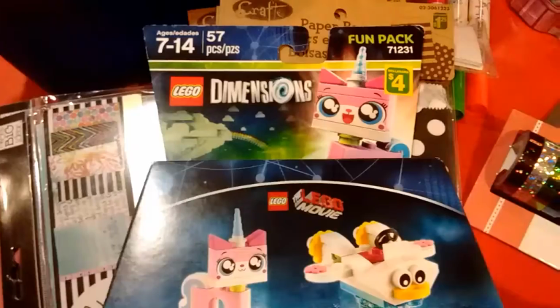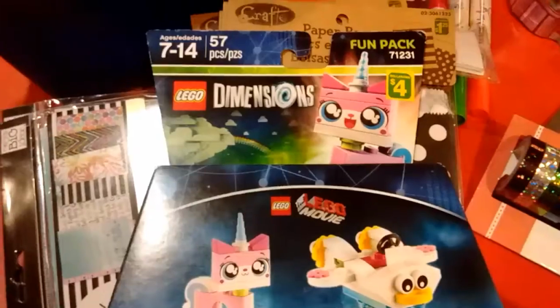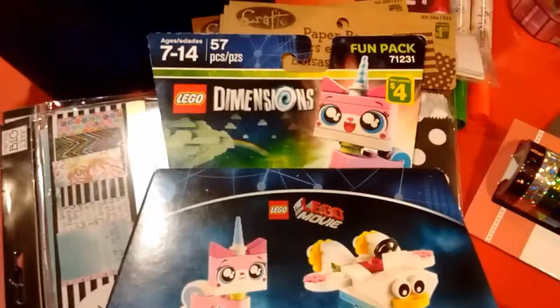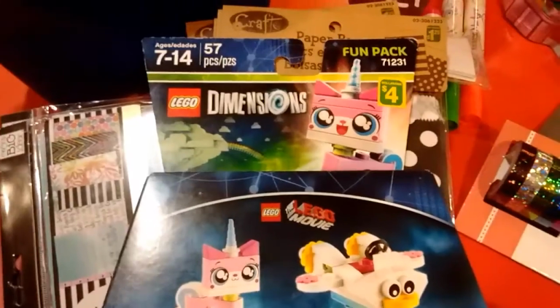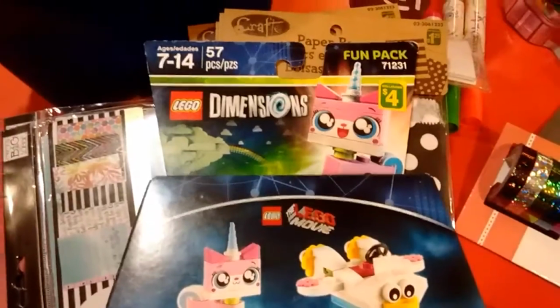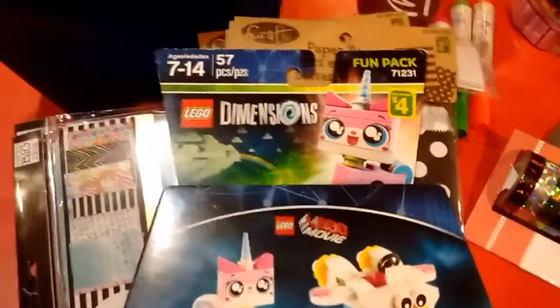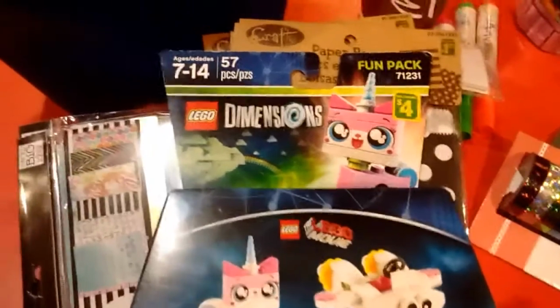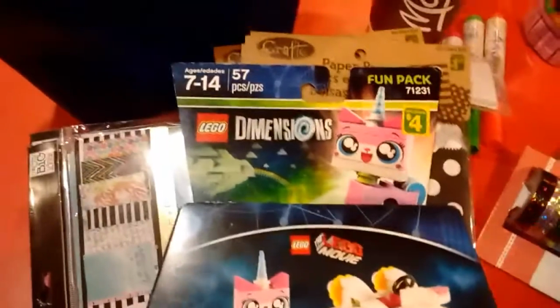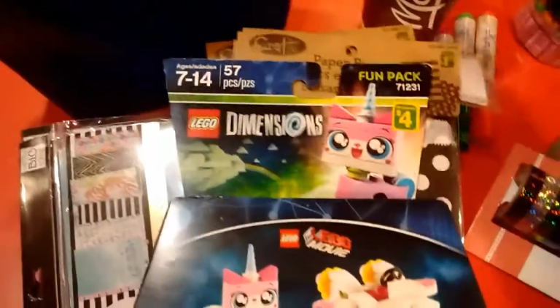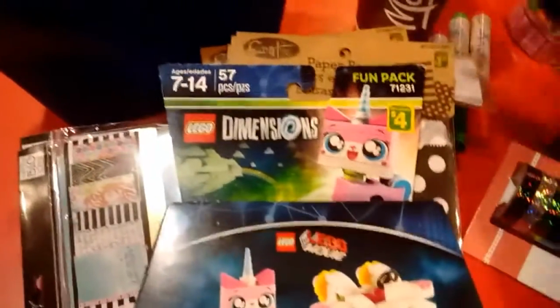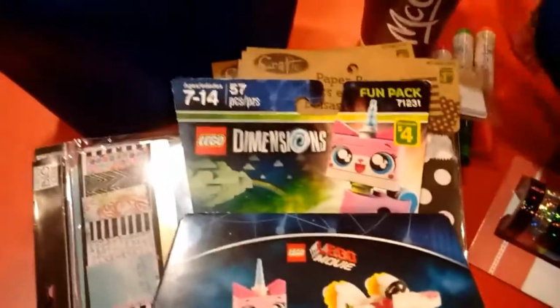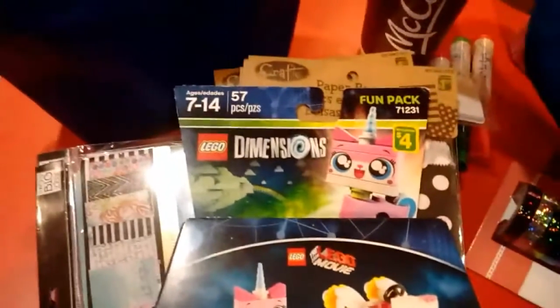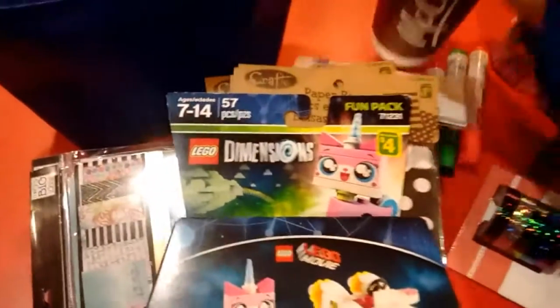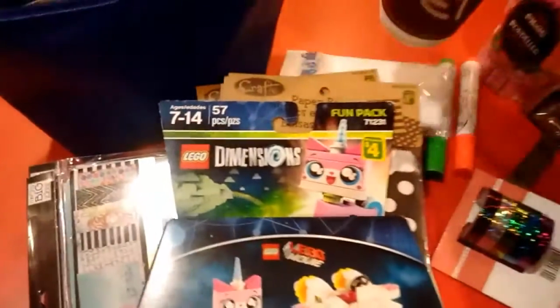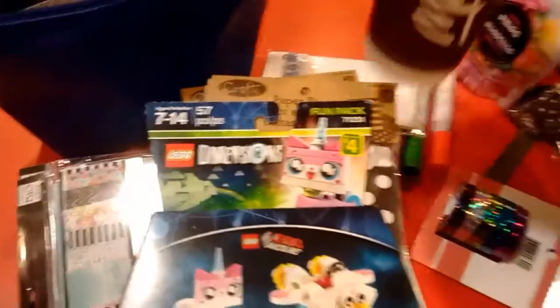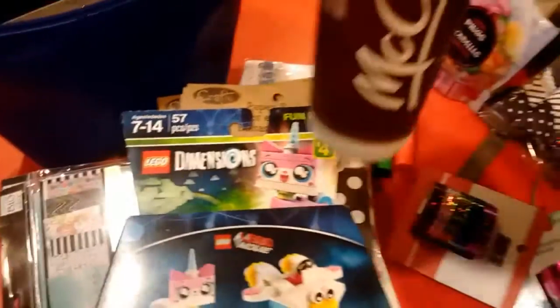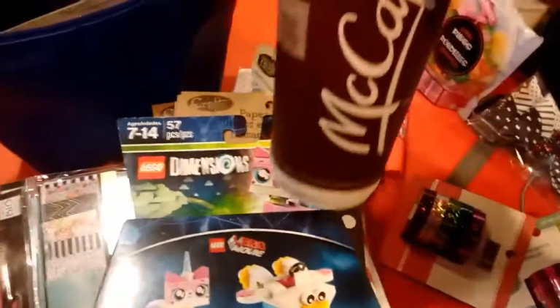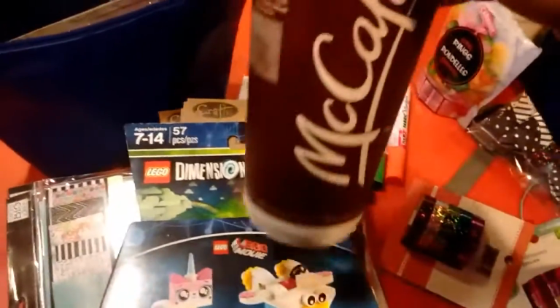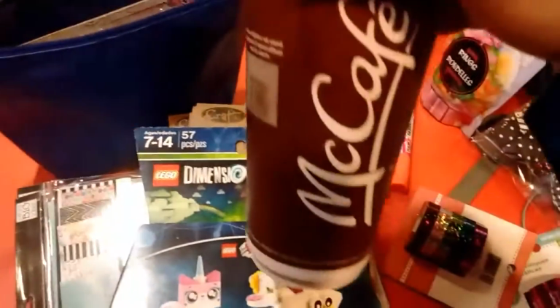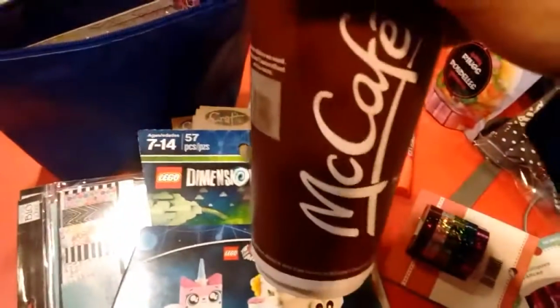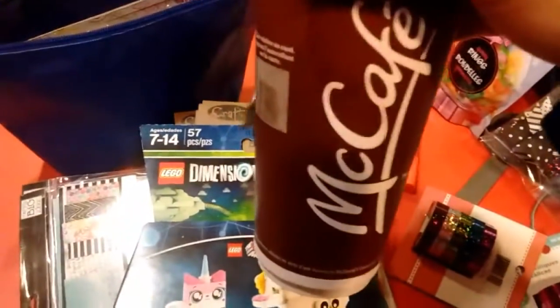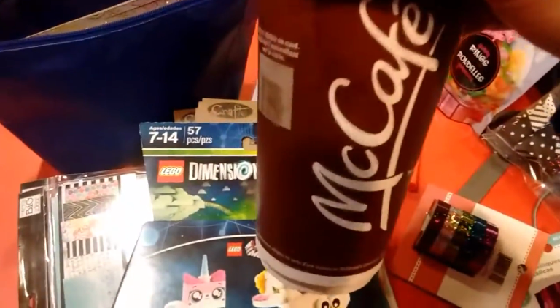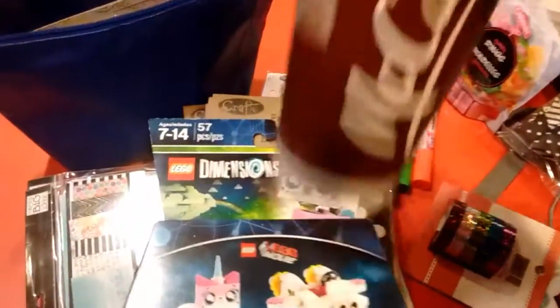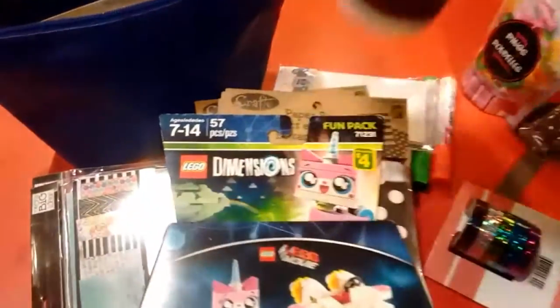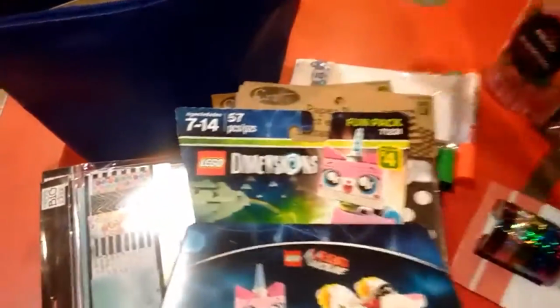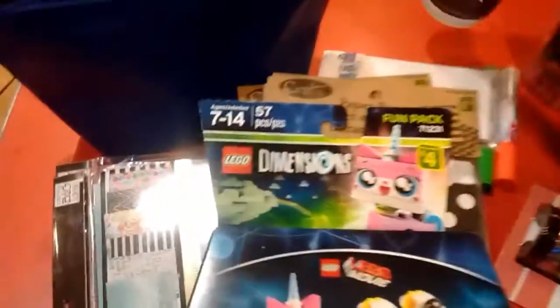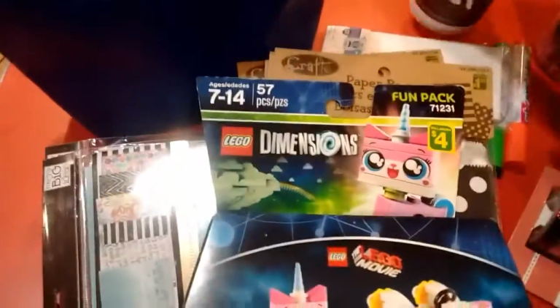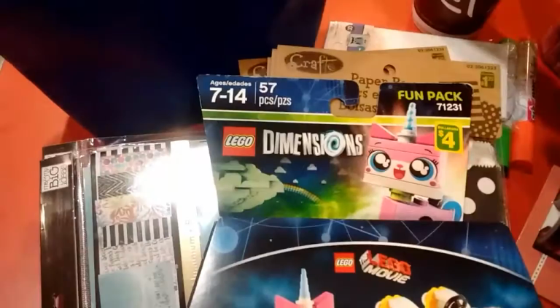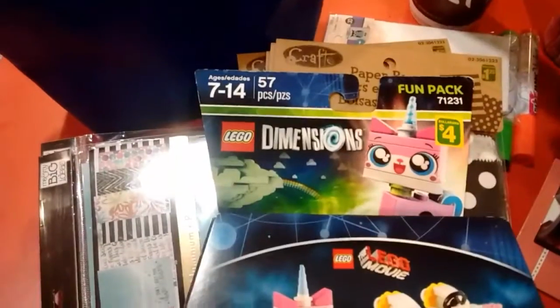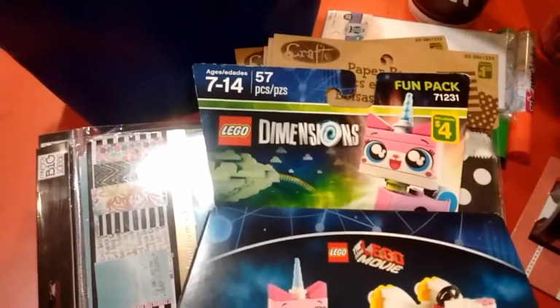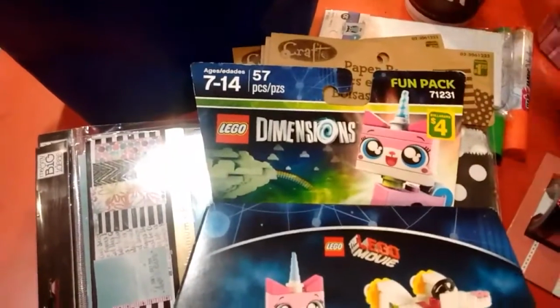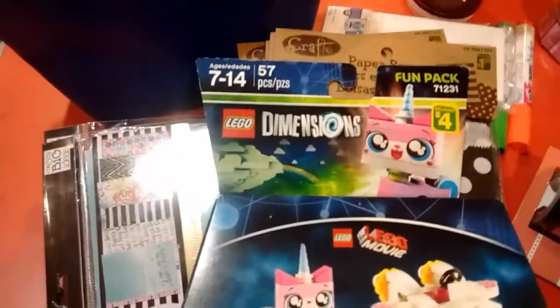Hello, I'm here at McDonald's. I got my favorite drink, a little gray. Let's get started.